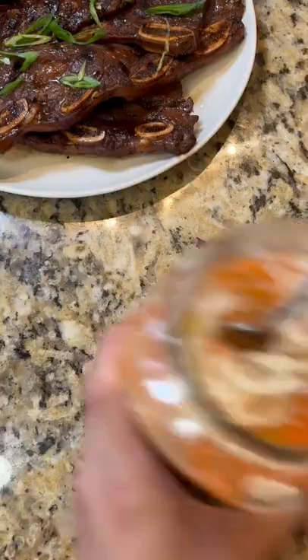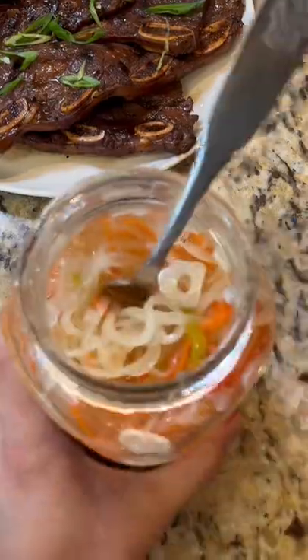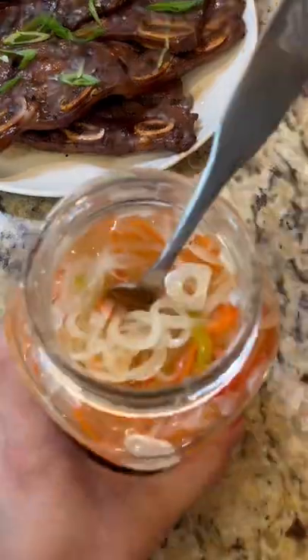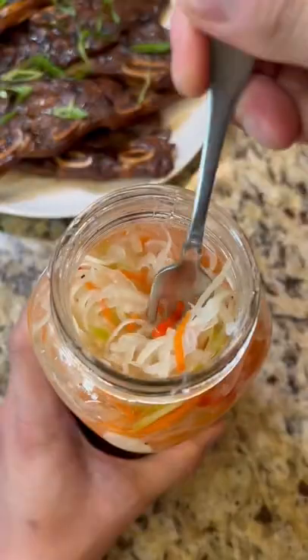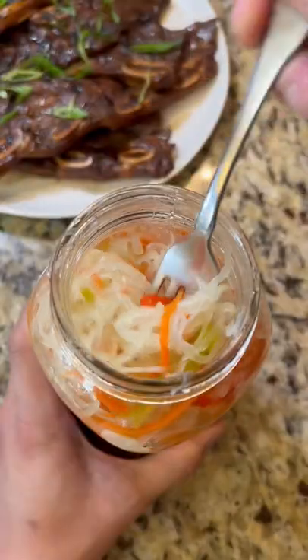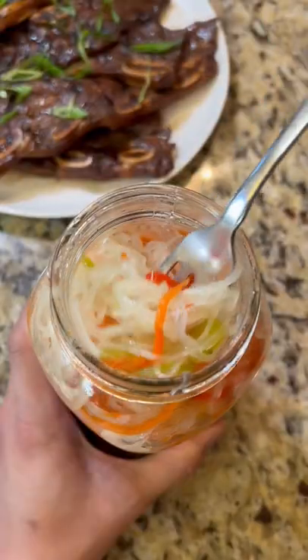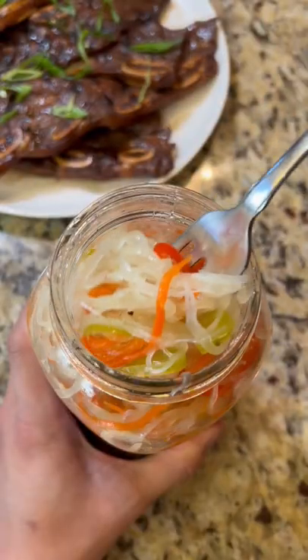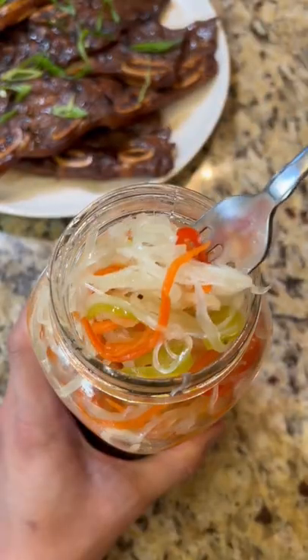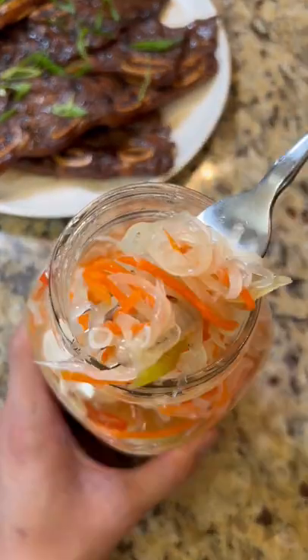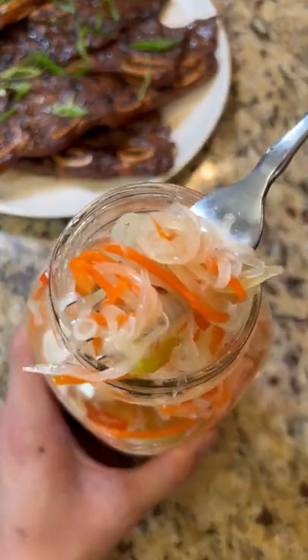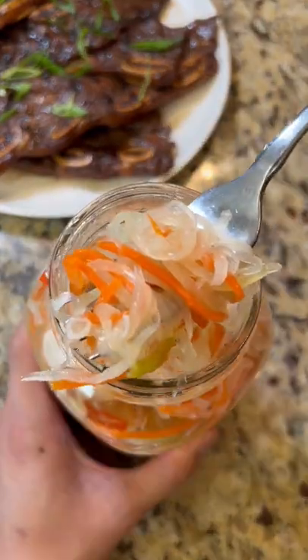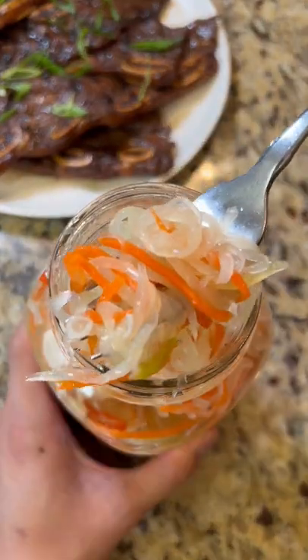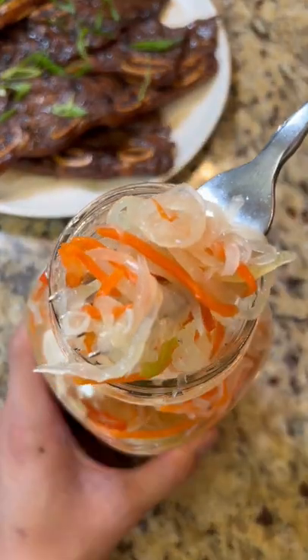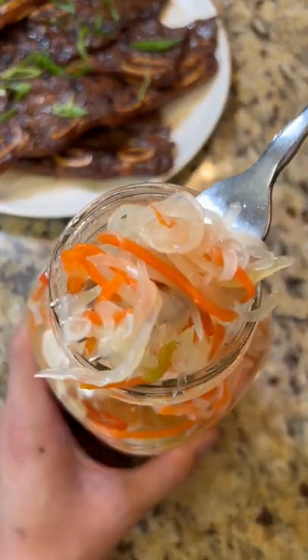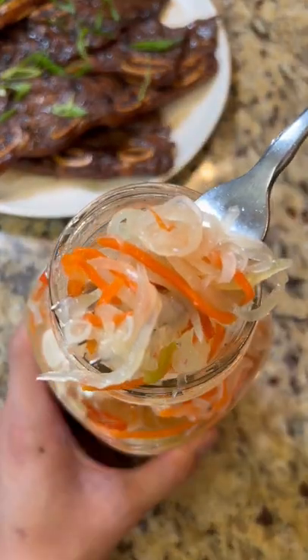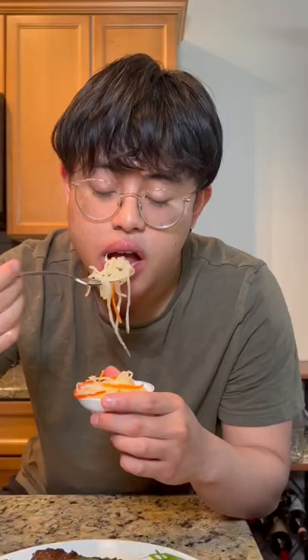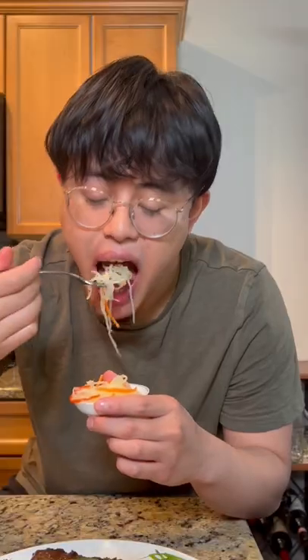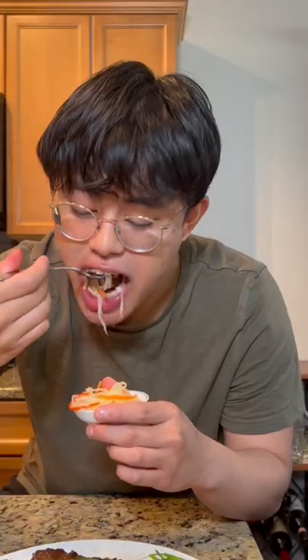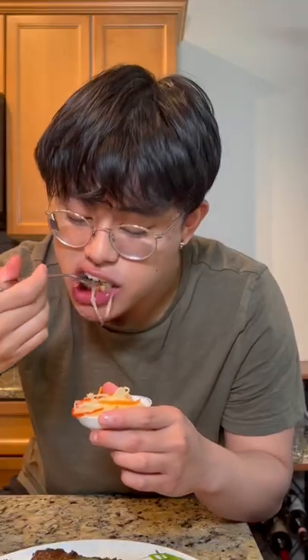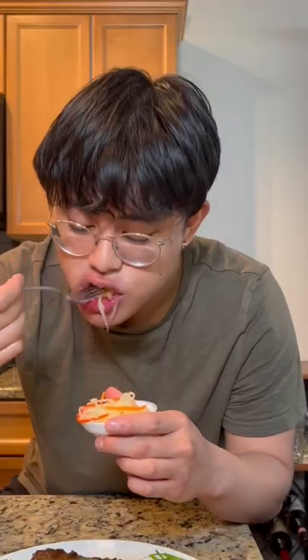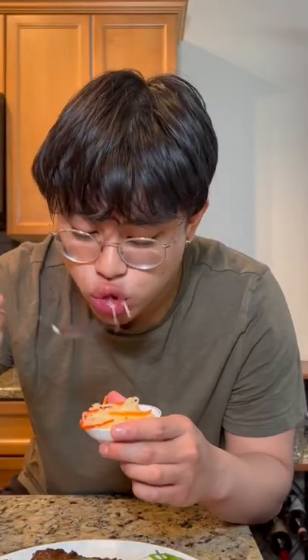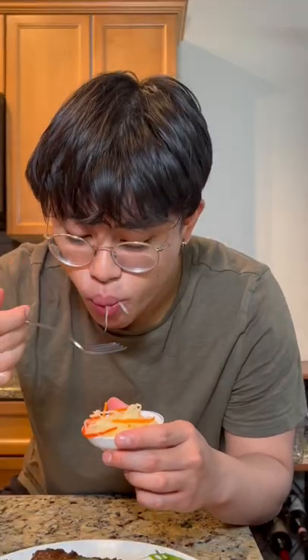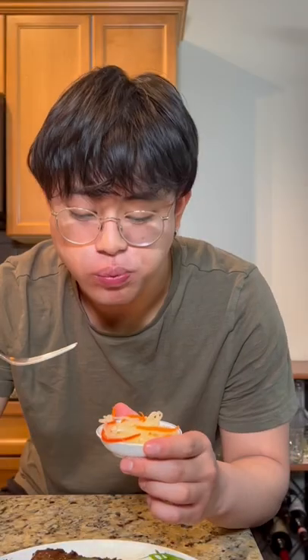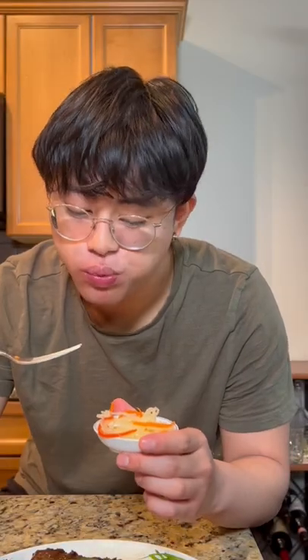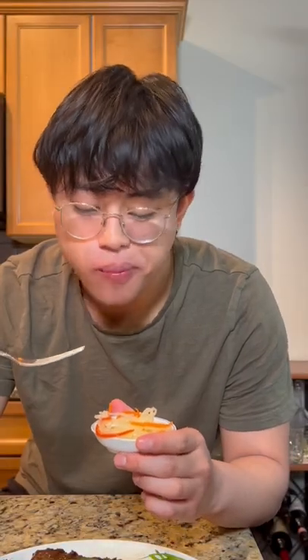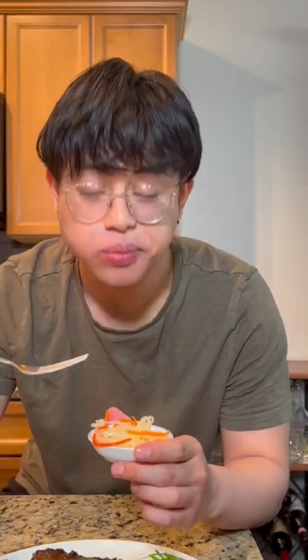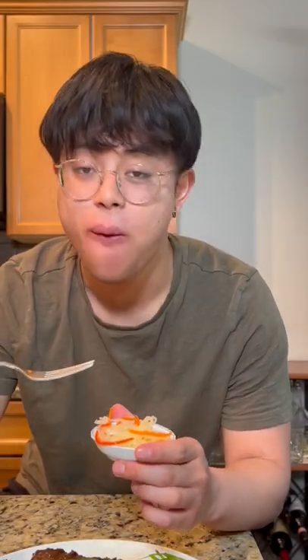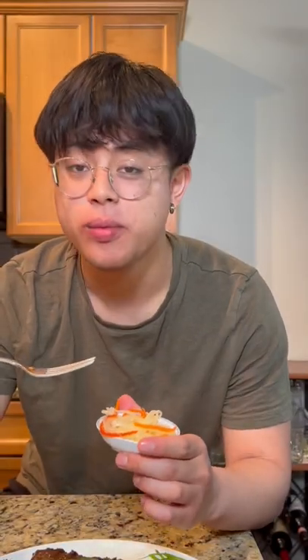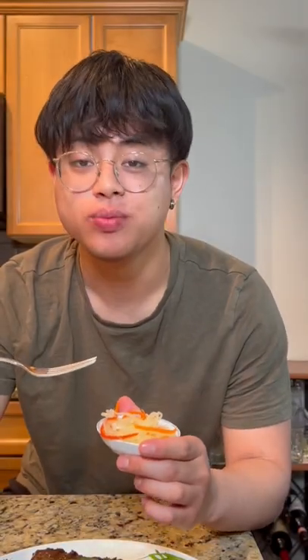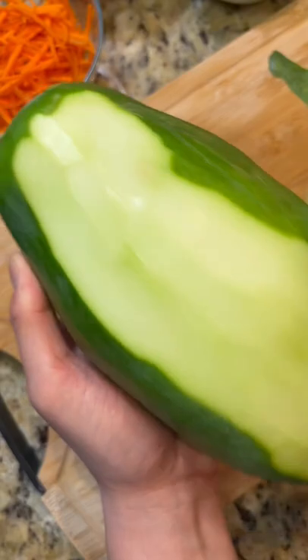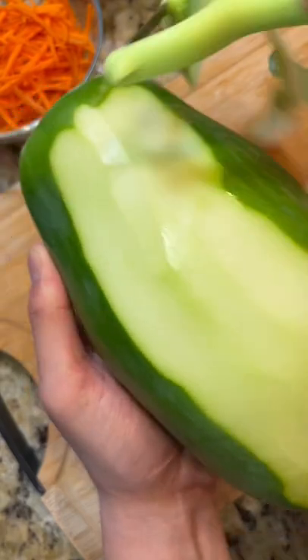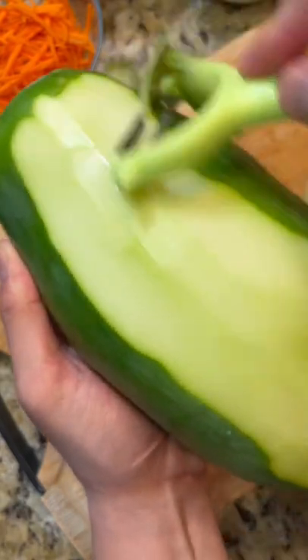This might be the only papaya salad recipe you'll ever need. It's tangy and sweet and pairs well with almost every food.